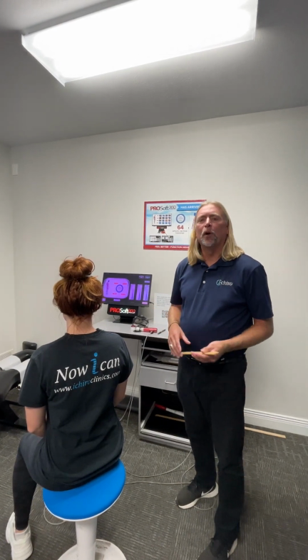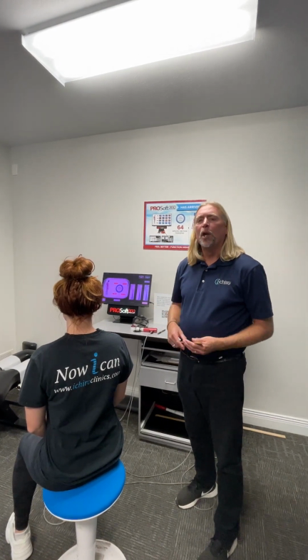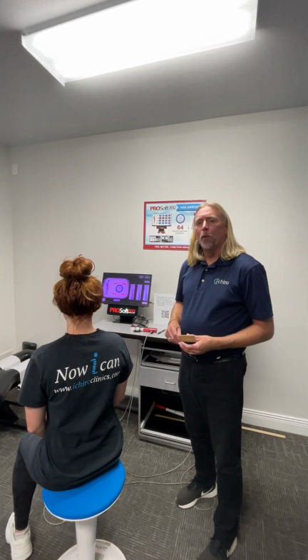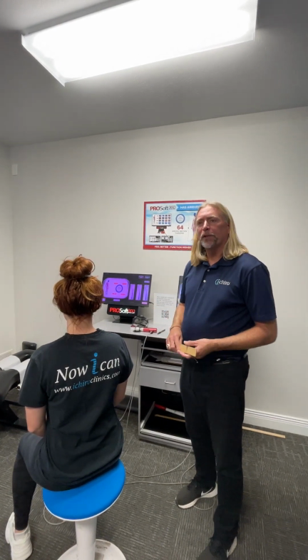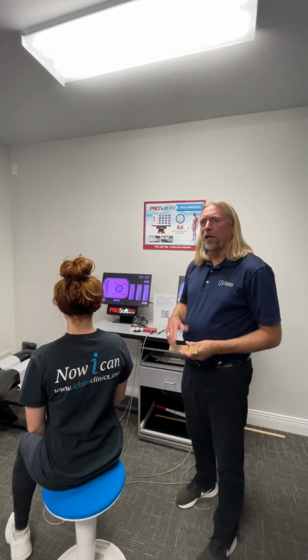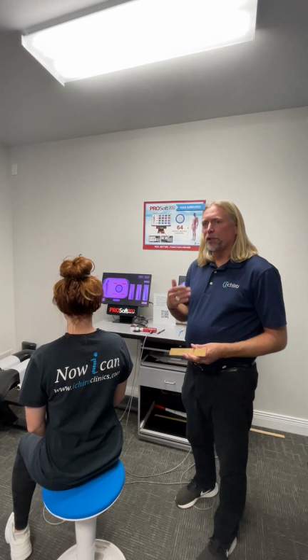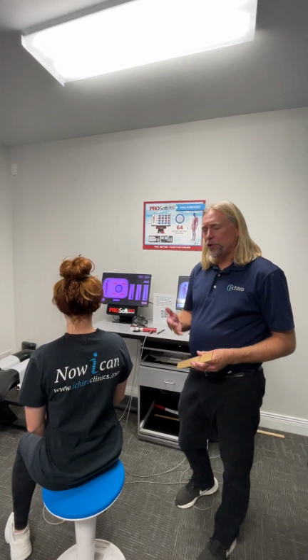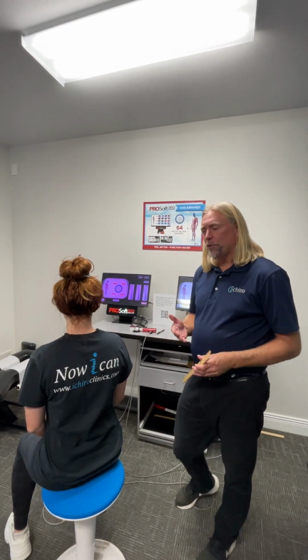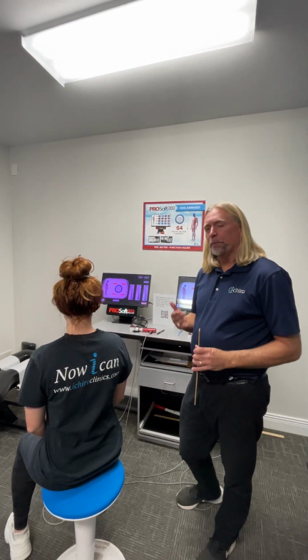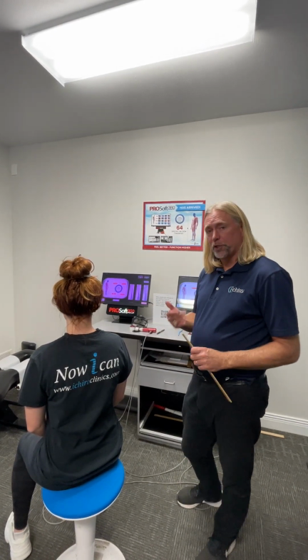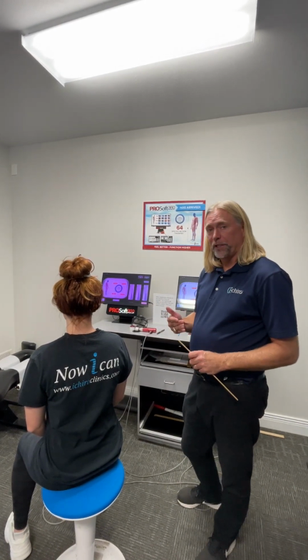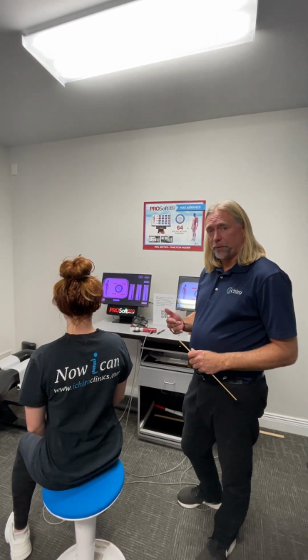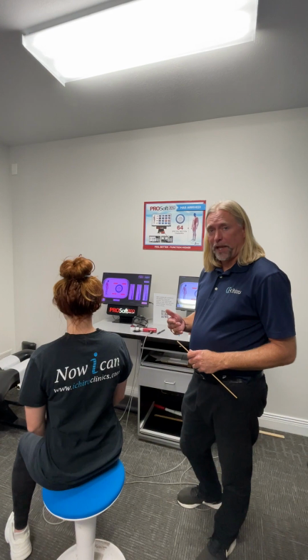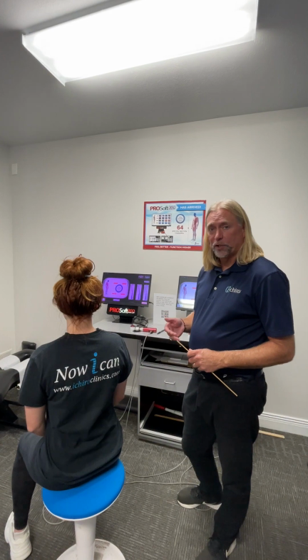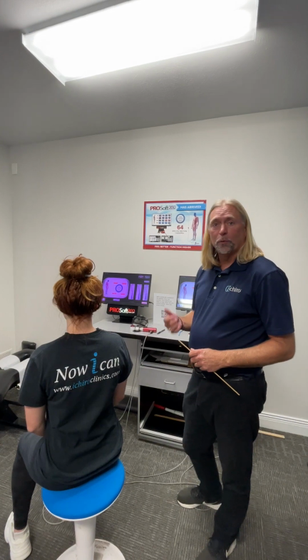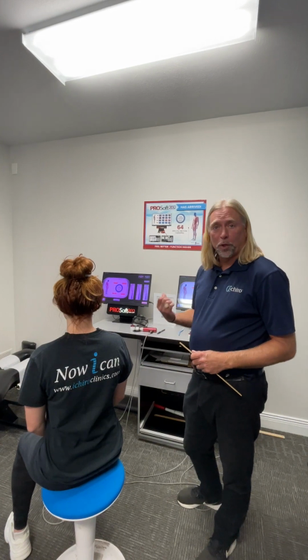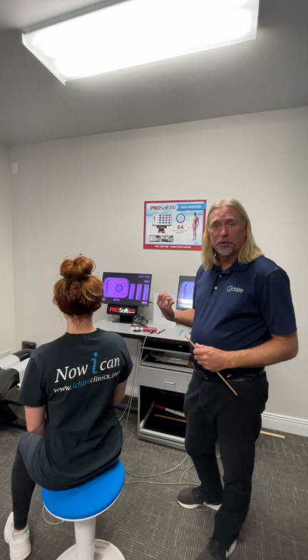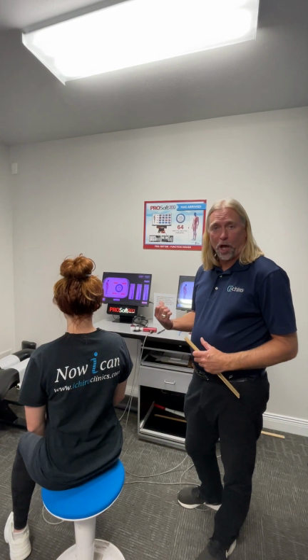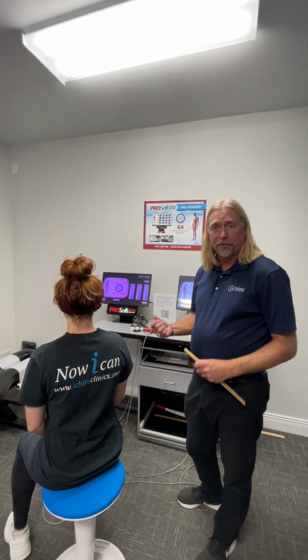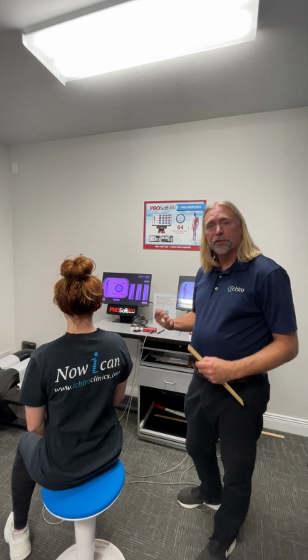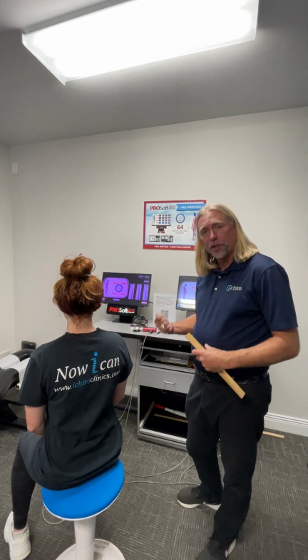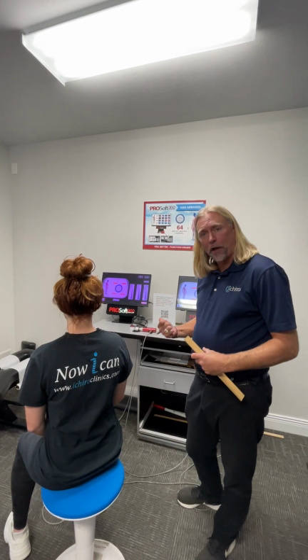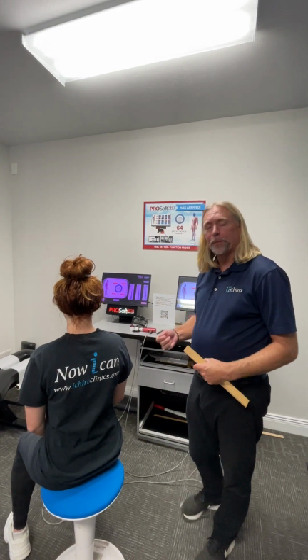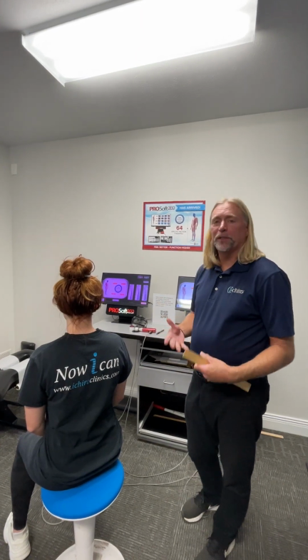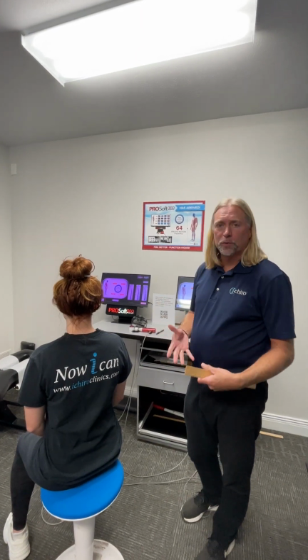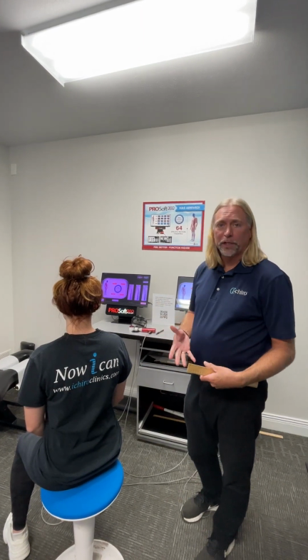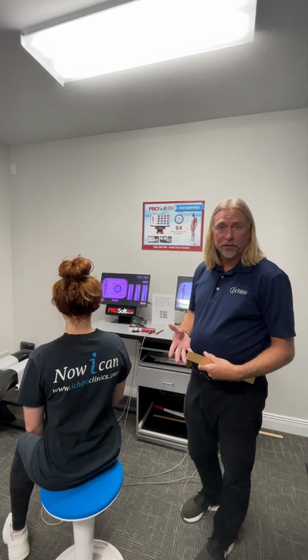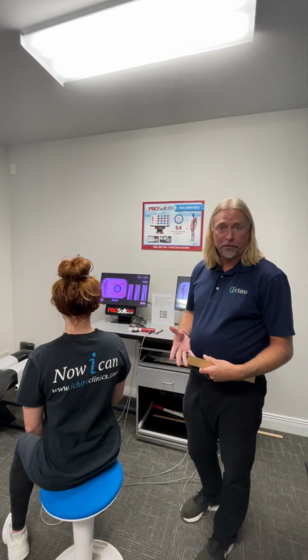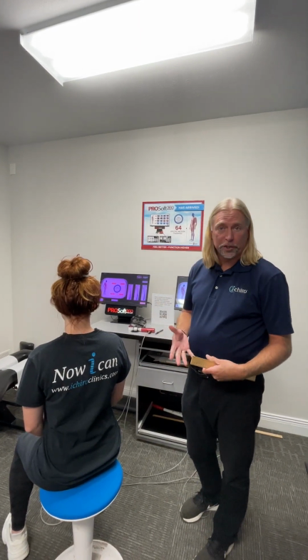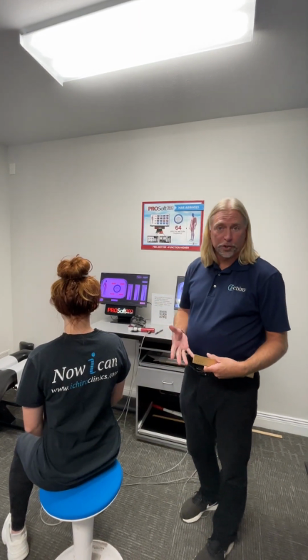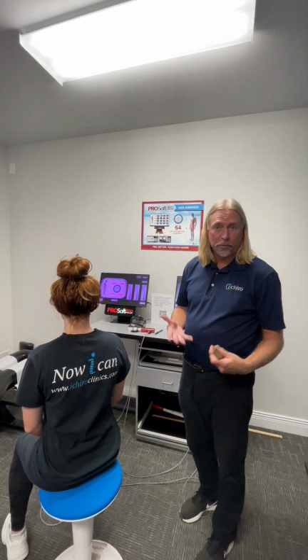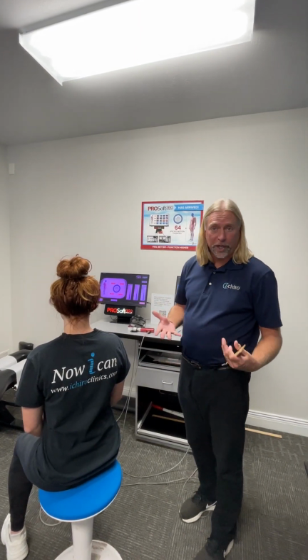So one of the soft tissue machines that we have is called ProSoft — soft because it's working on soft tissue.